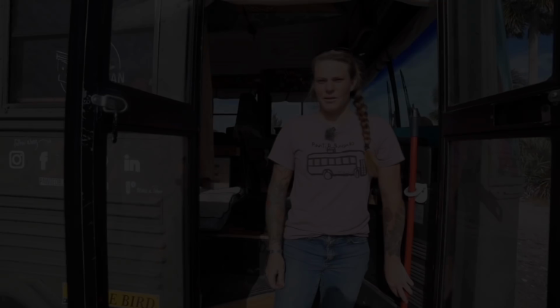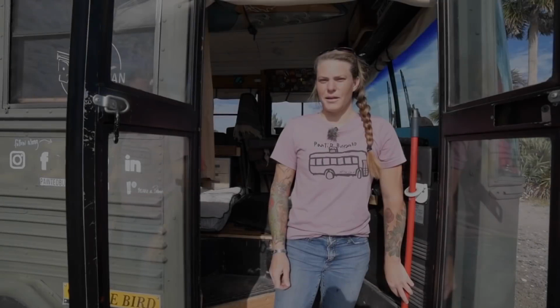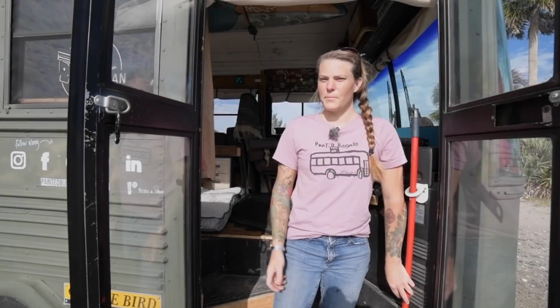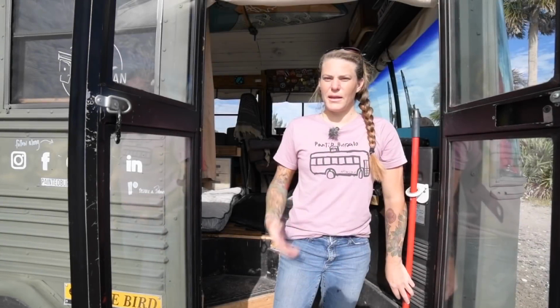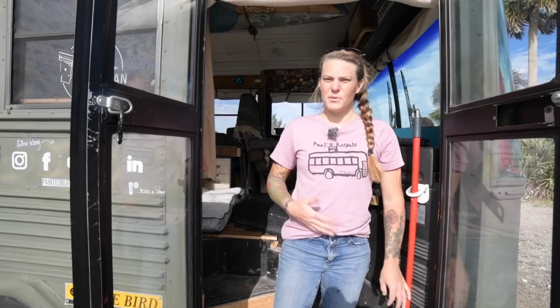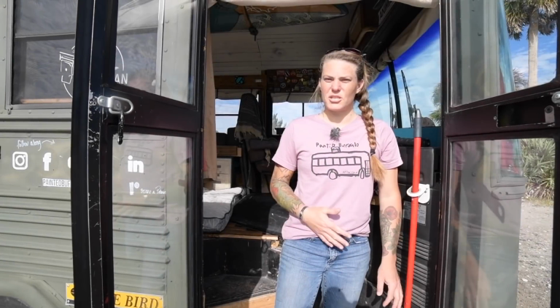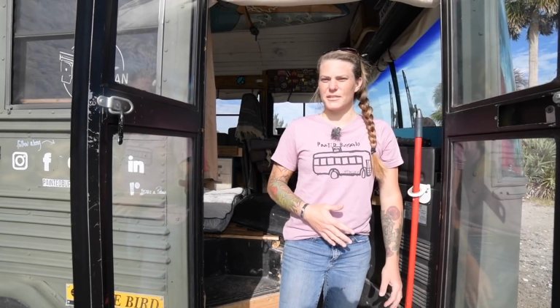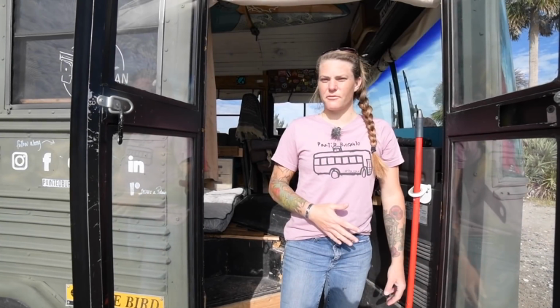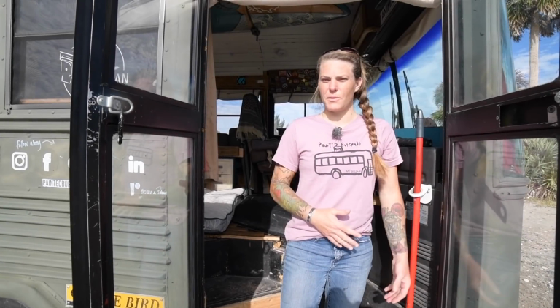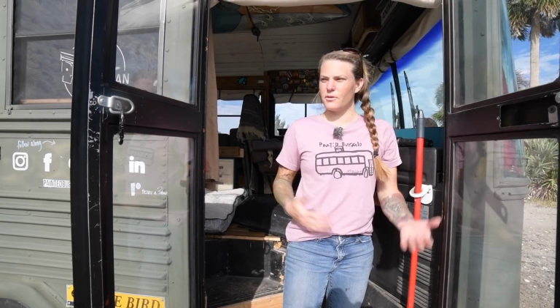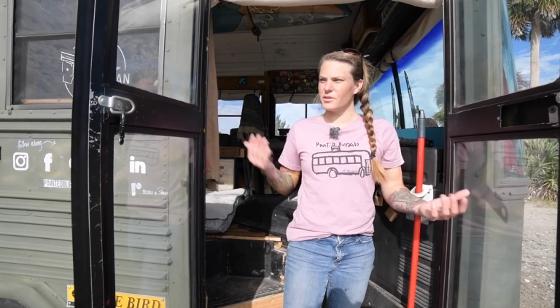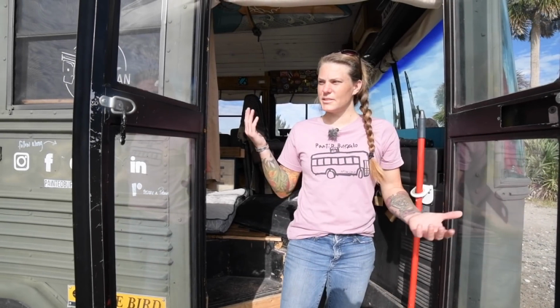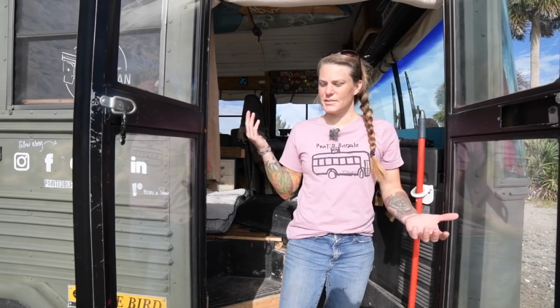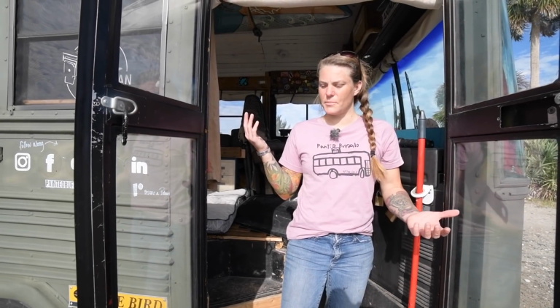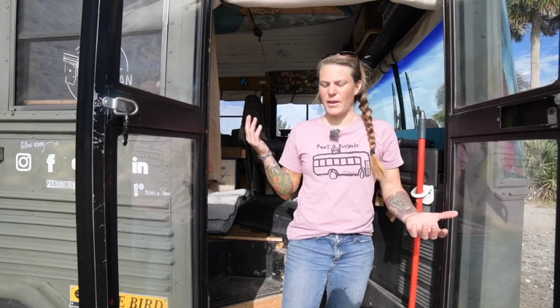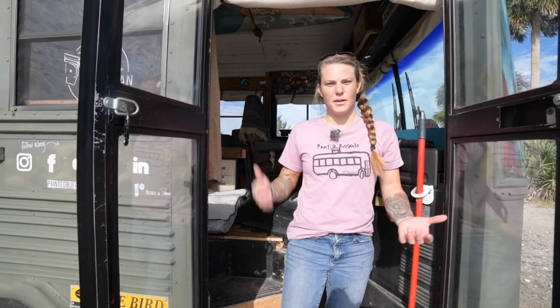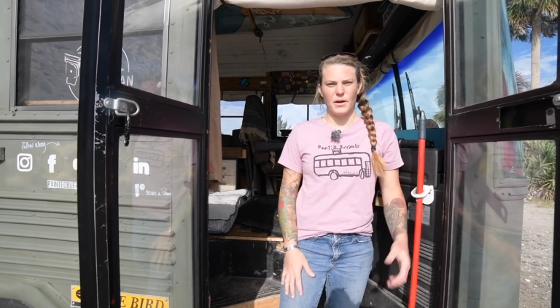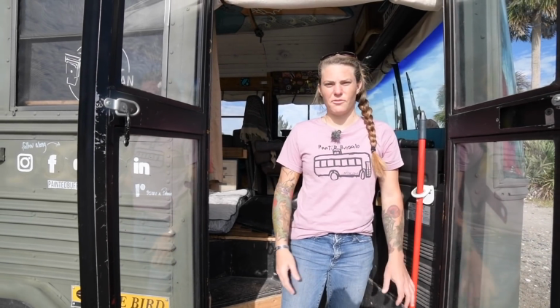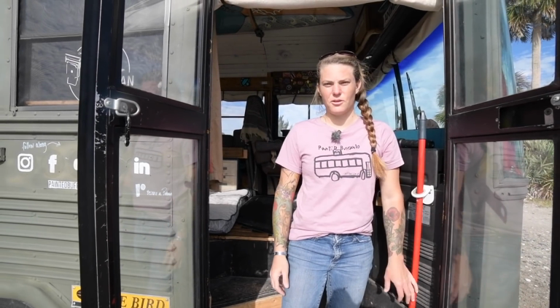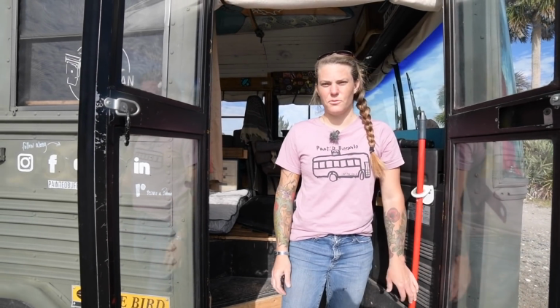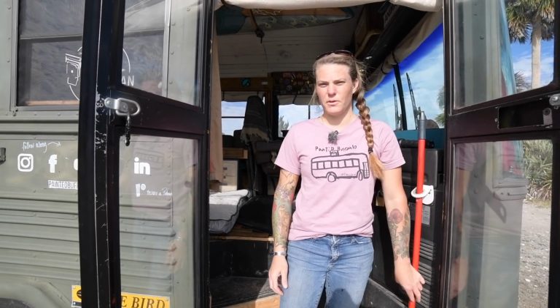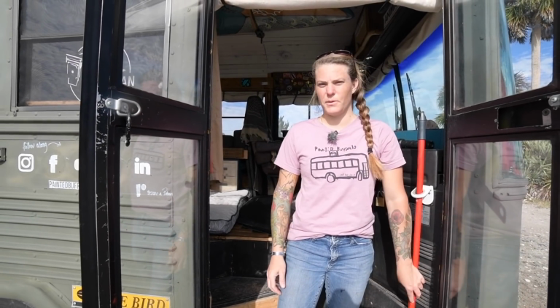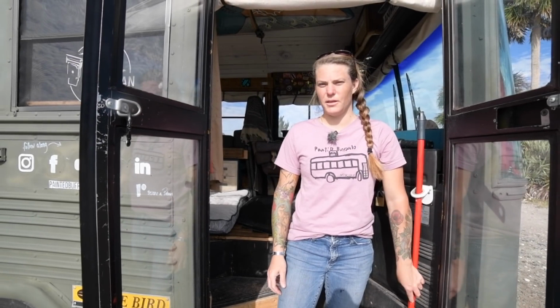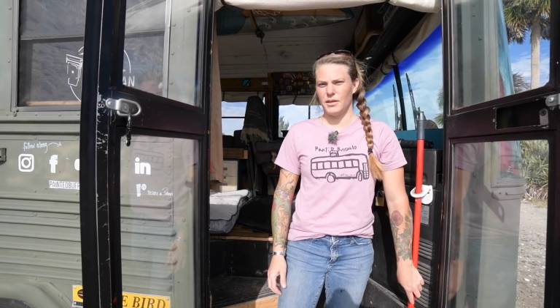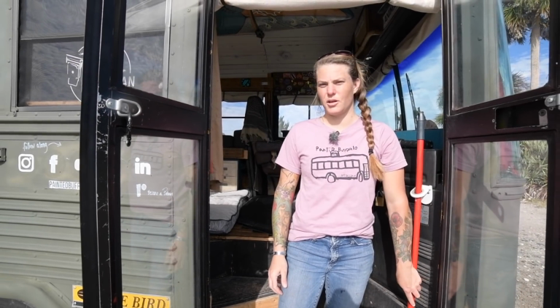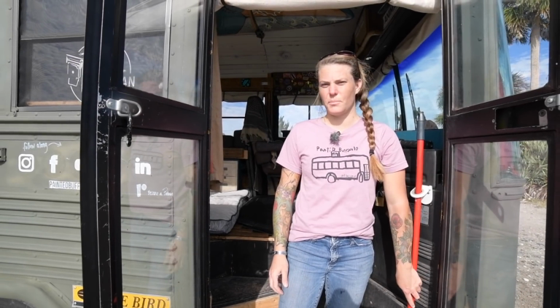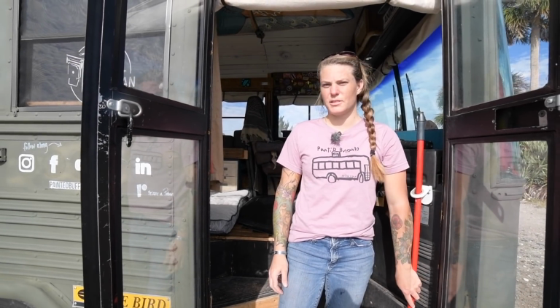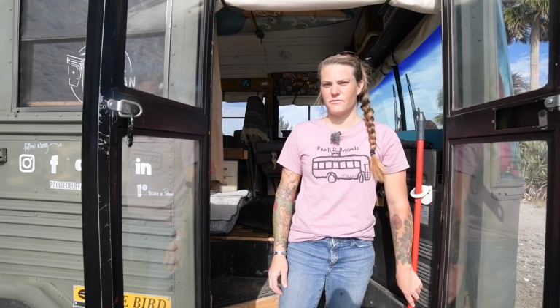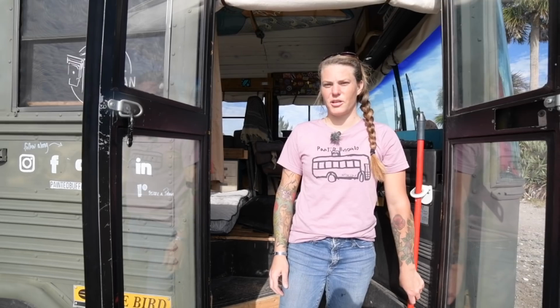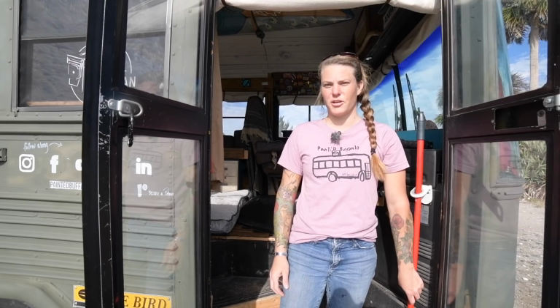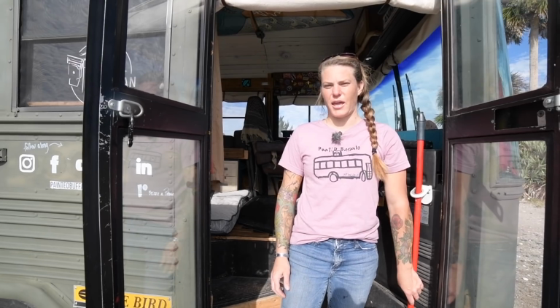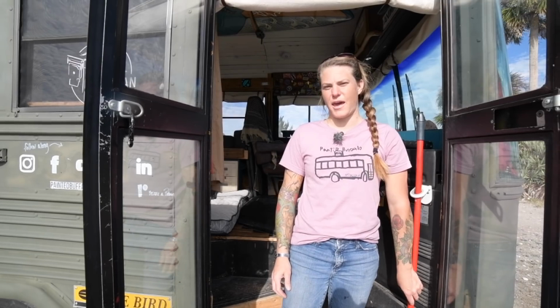My name is Jessica Rambeau. This is the Painted Buffalo. We've been in our bus for a year and a half.